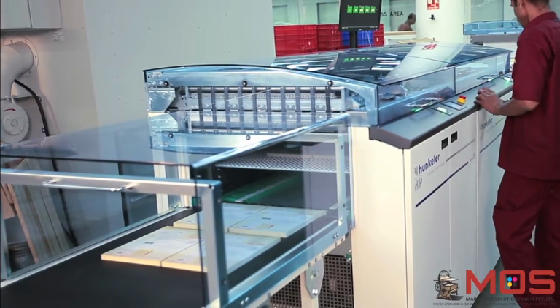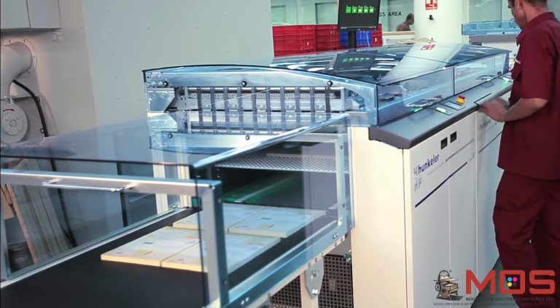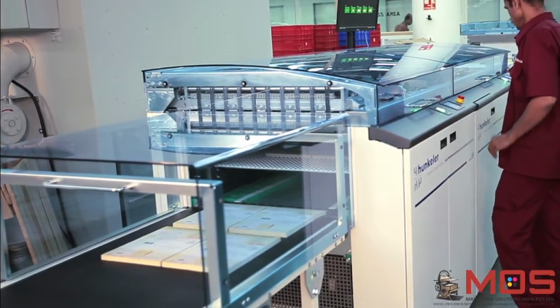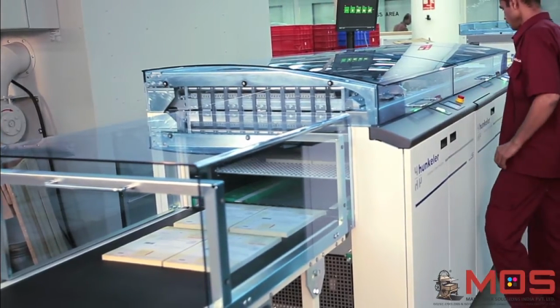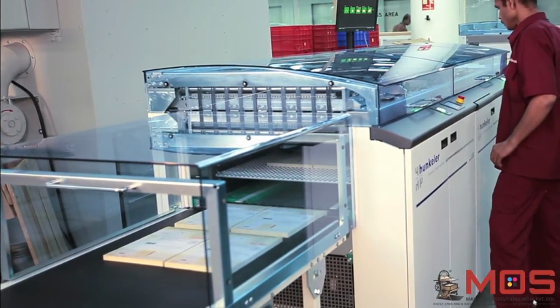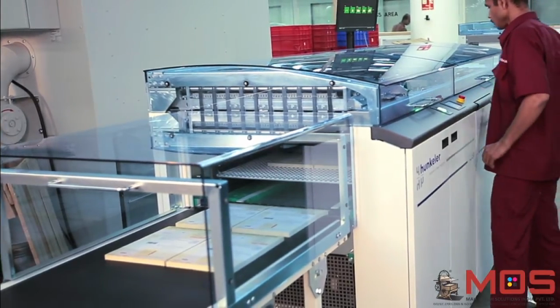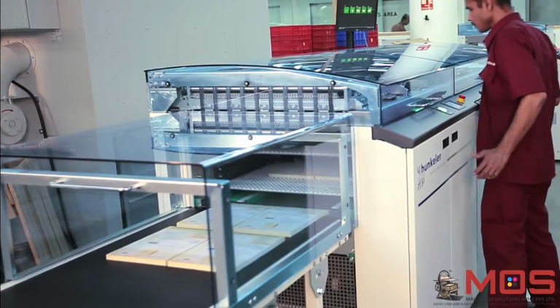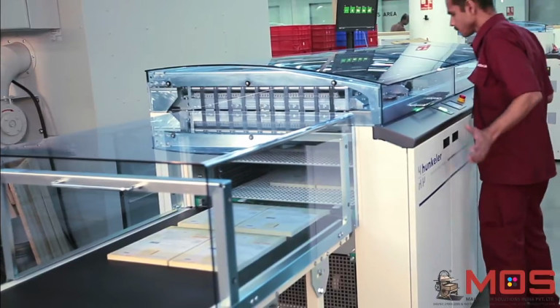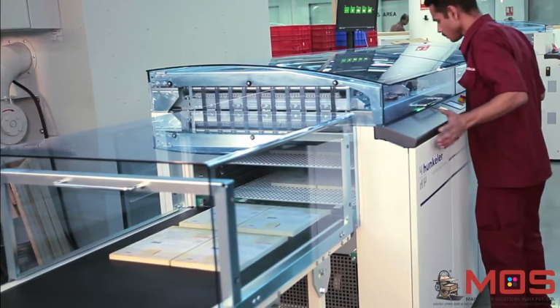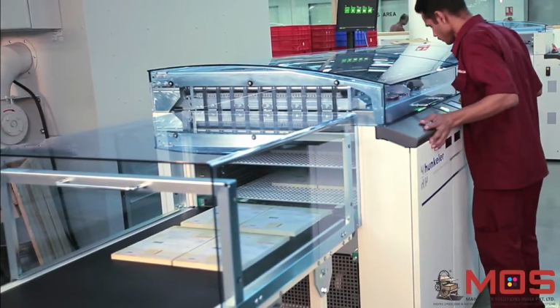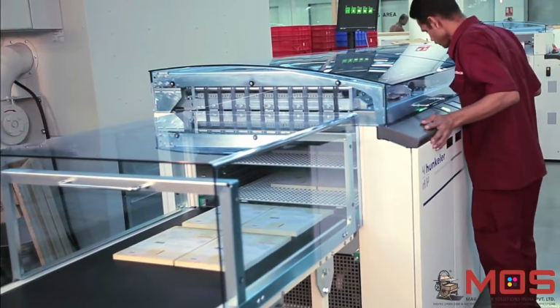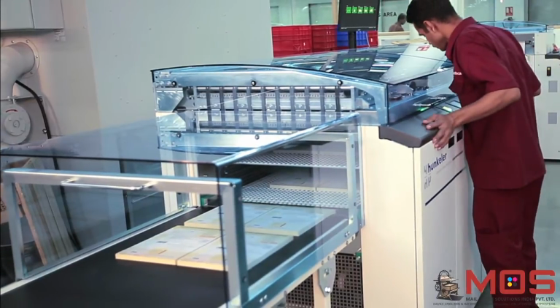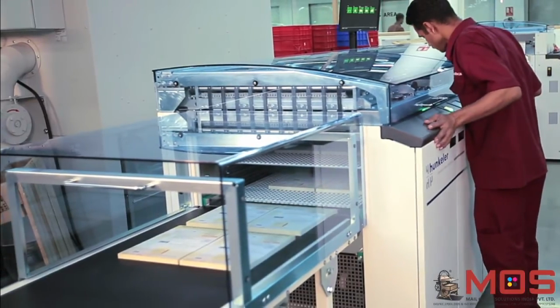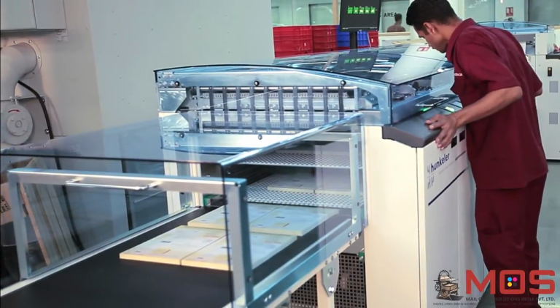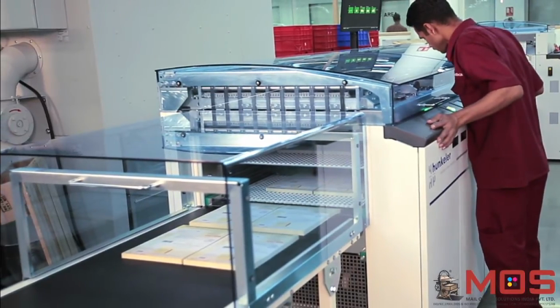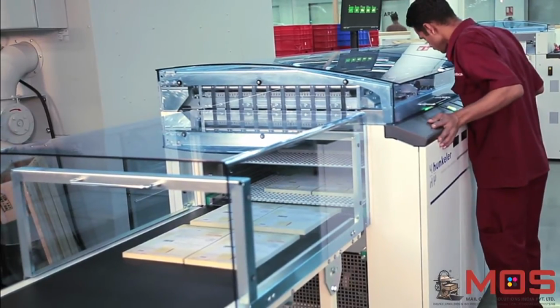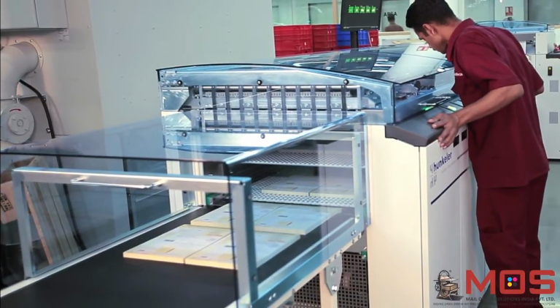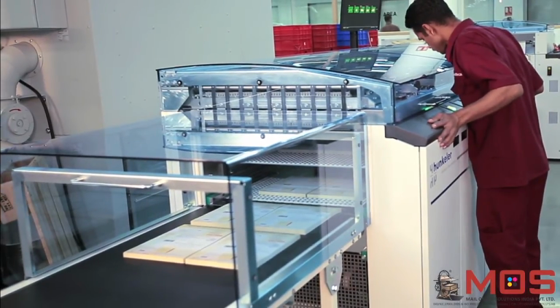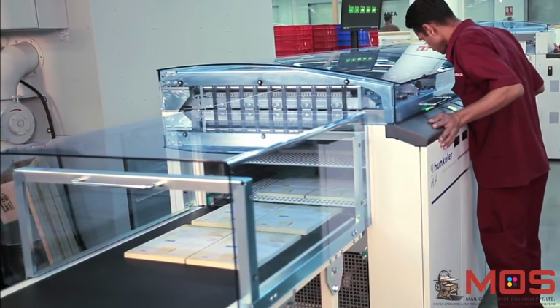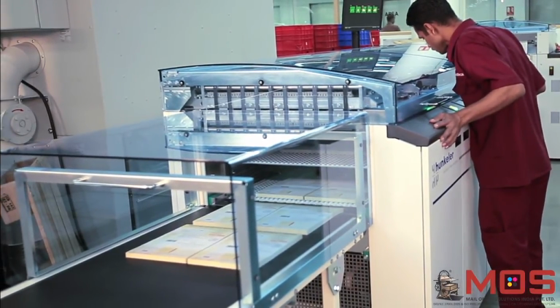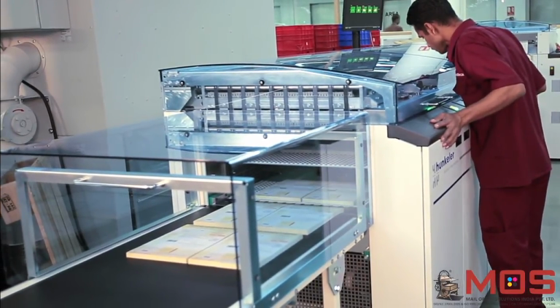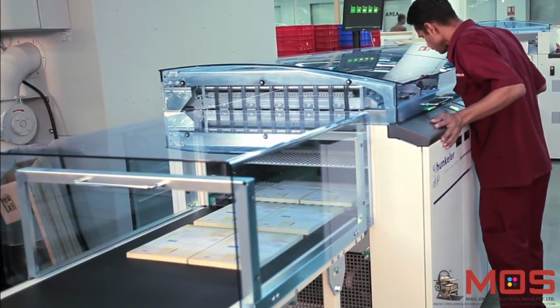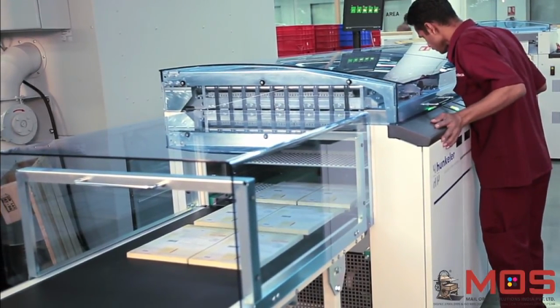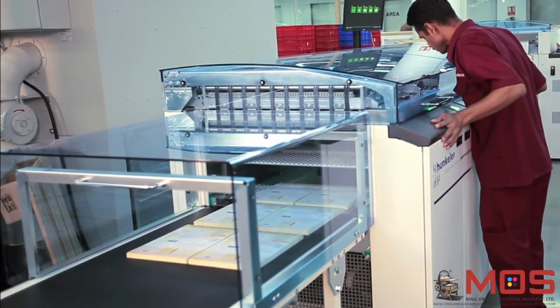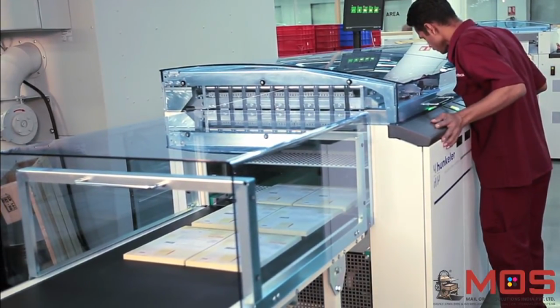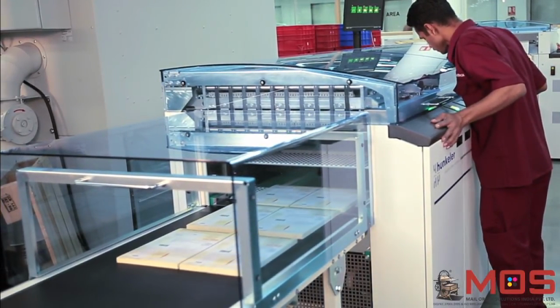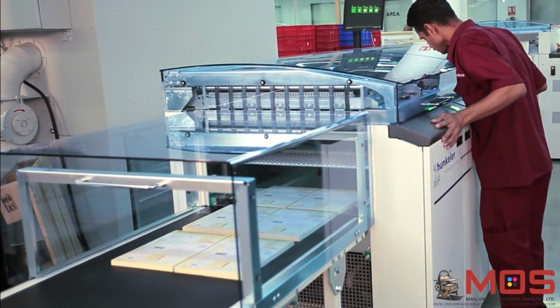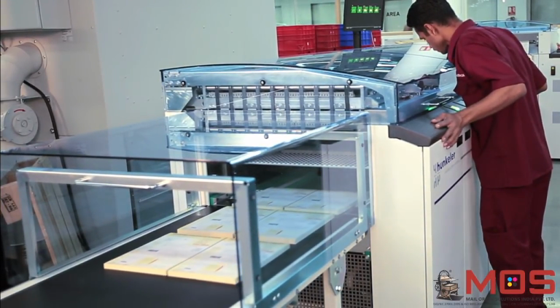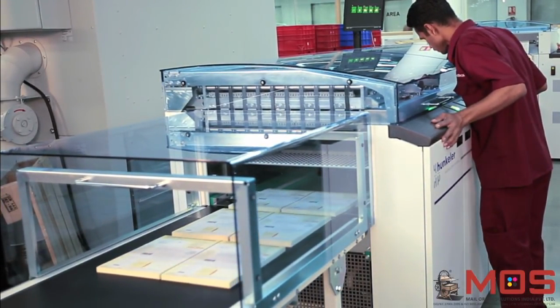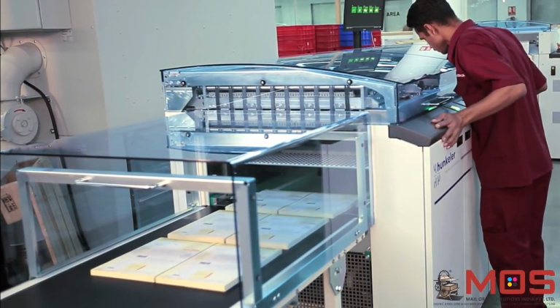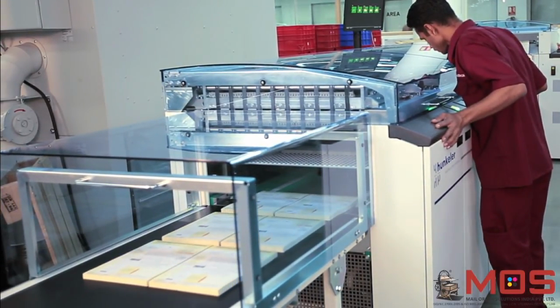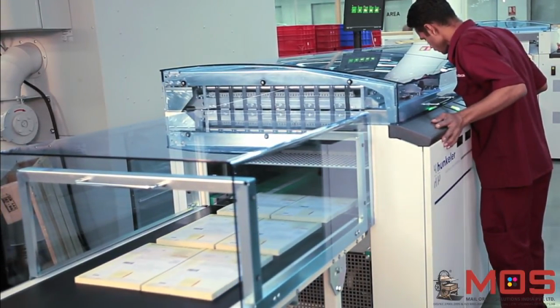The slitter is extremely fast and has a speed of up to 150 meters per minute.